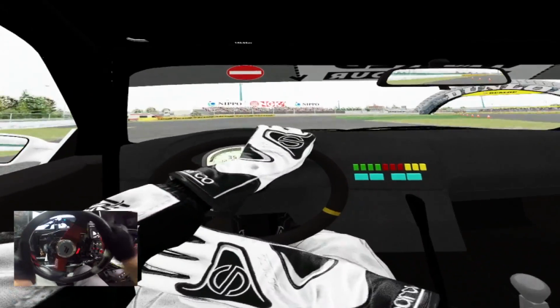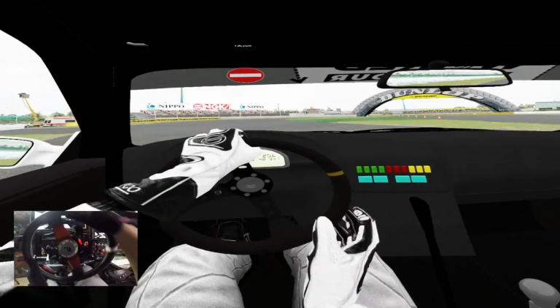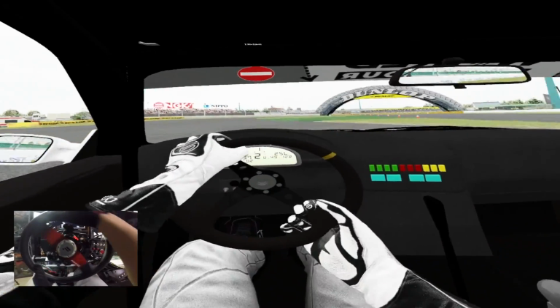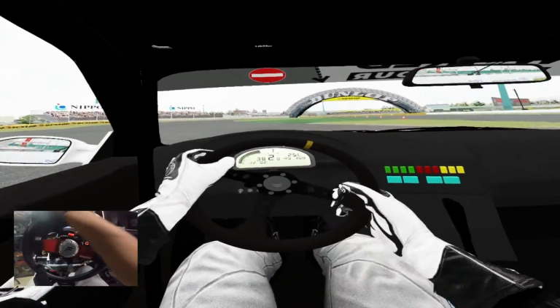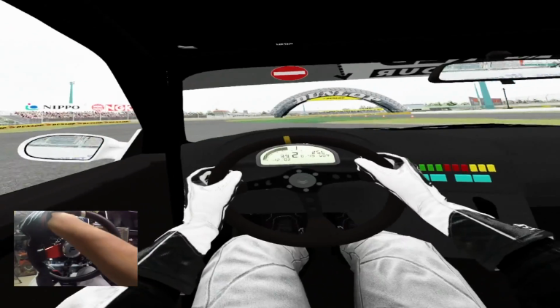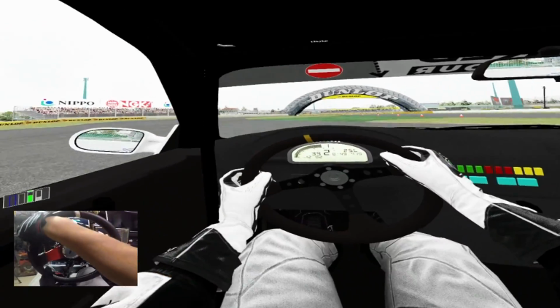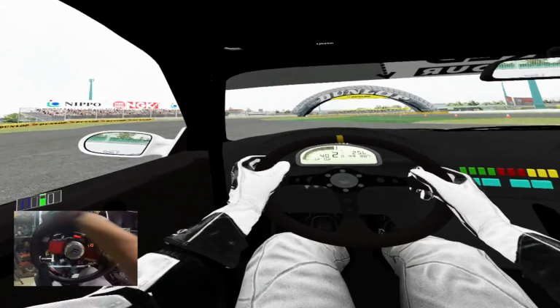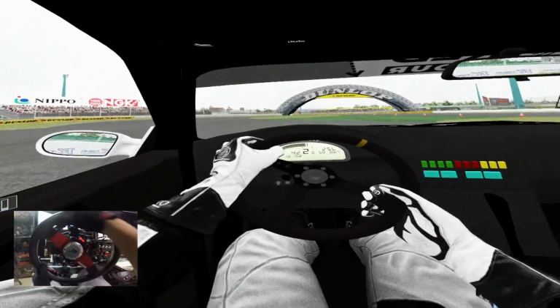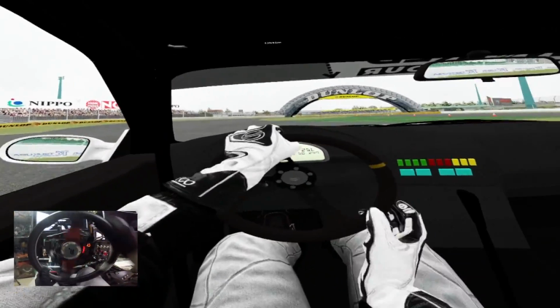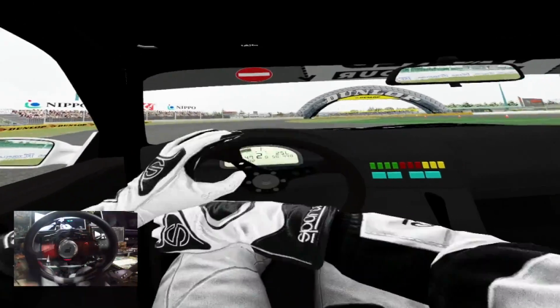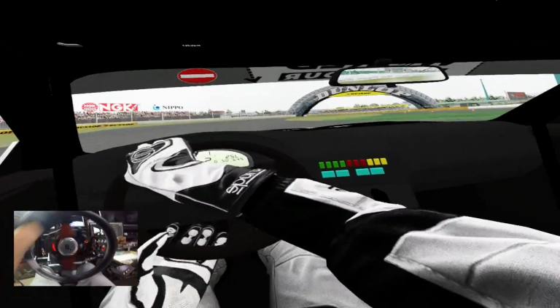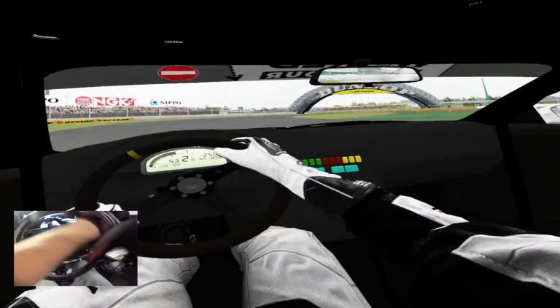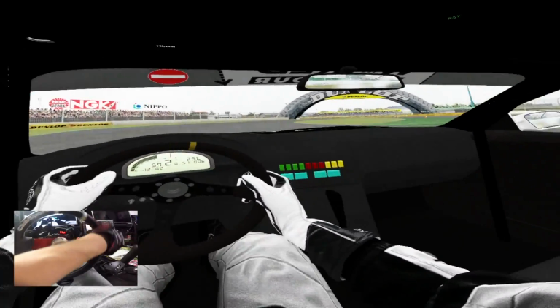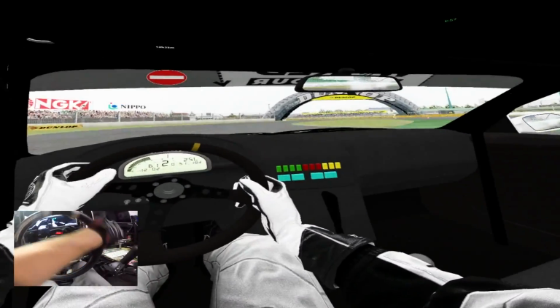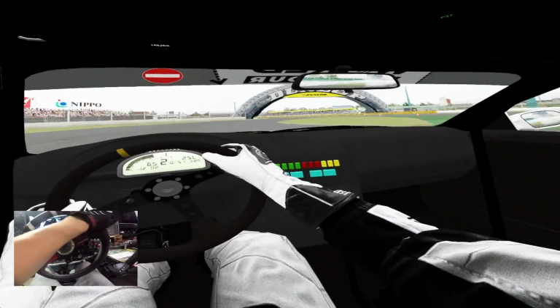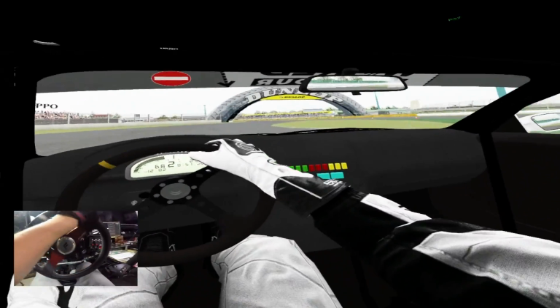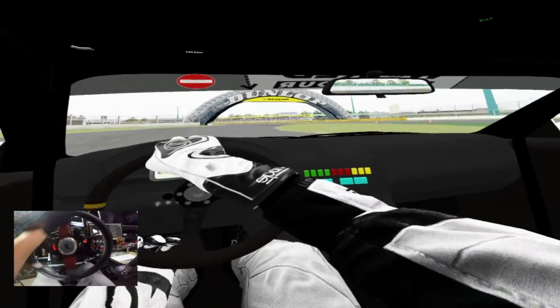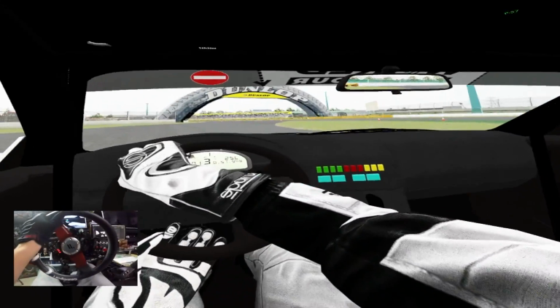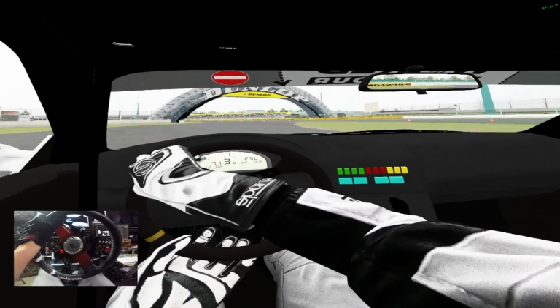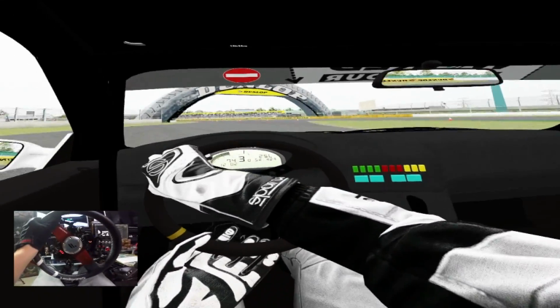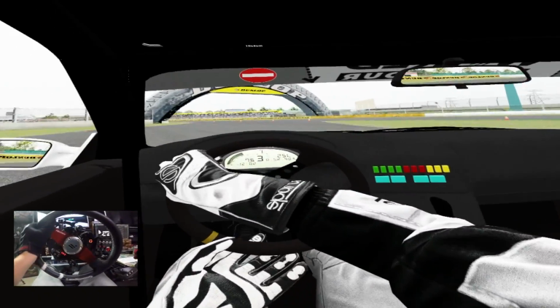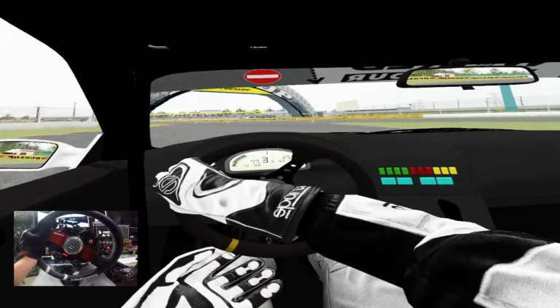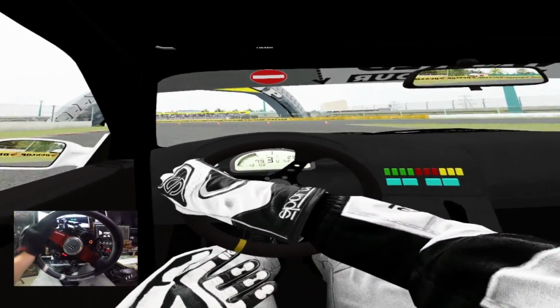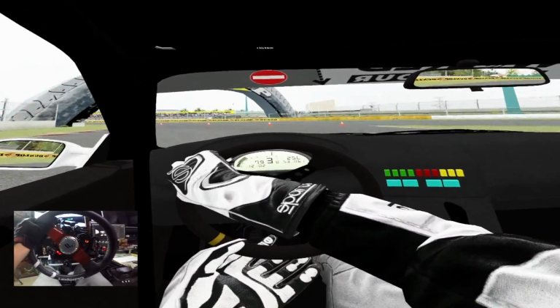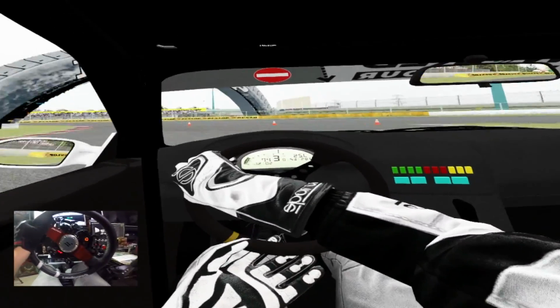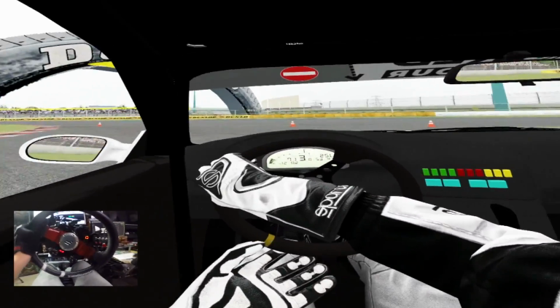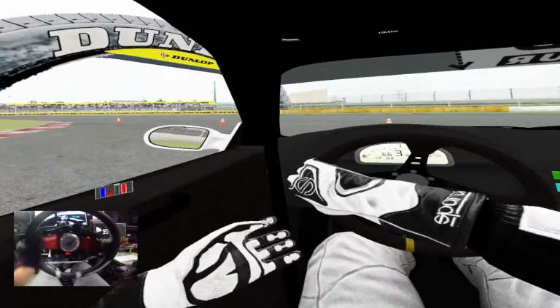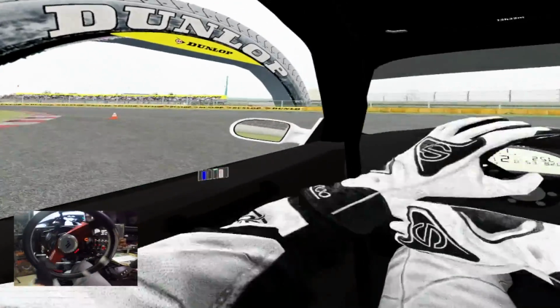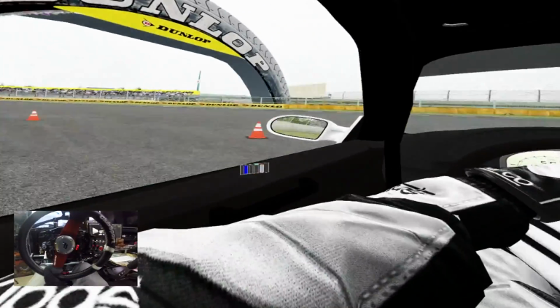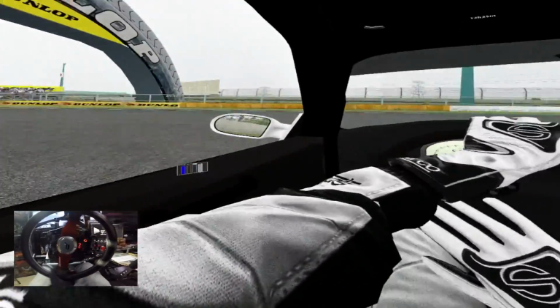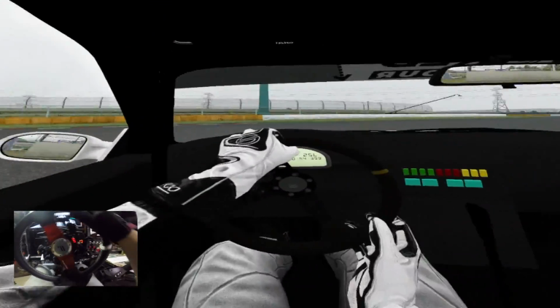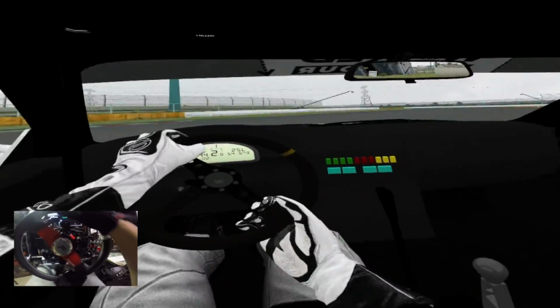Alright, do it right here. Right here. At the end of the first street. Alright, cover.